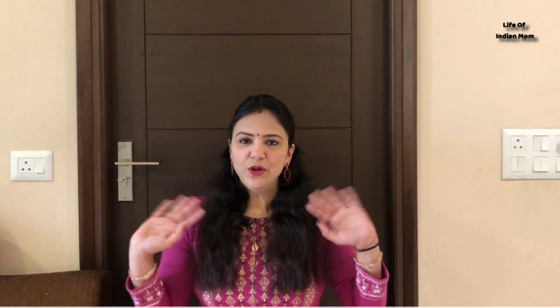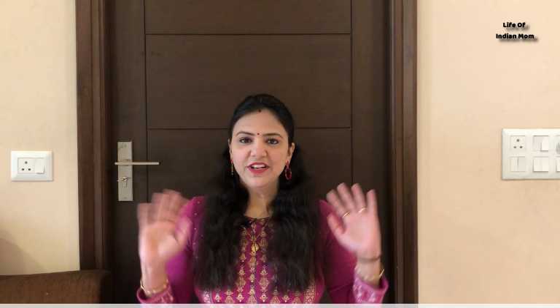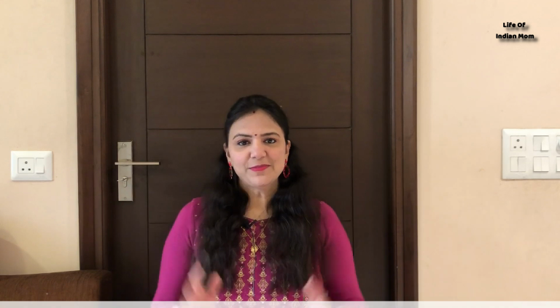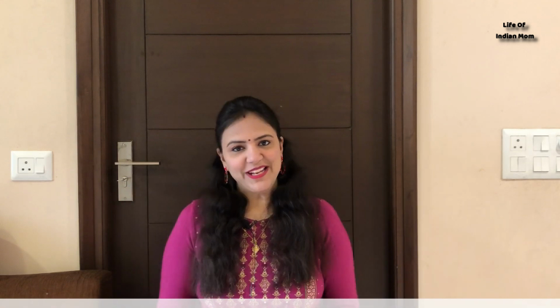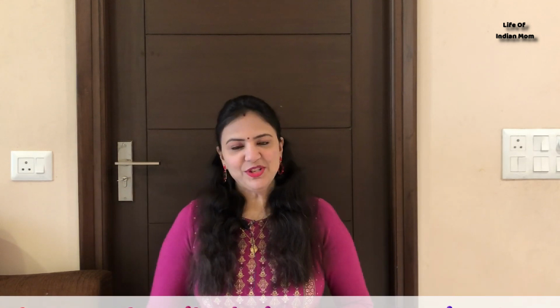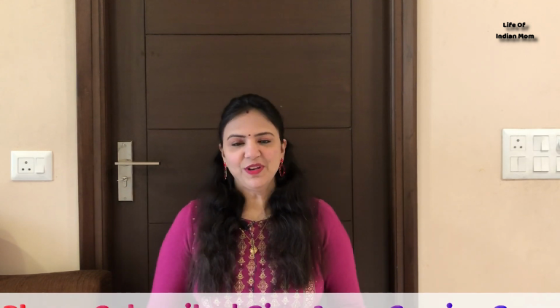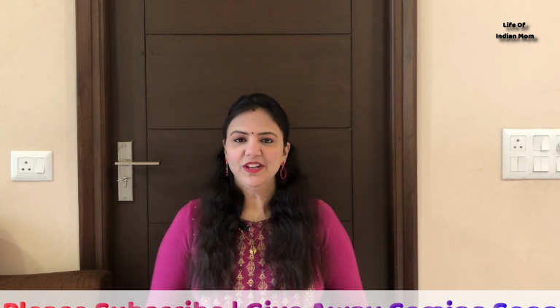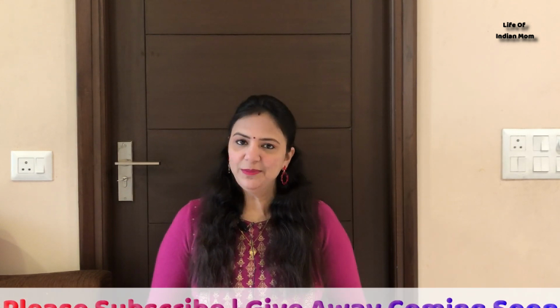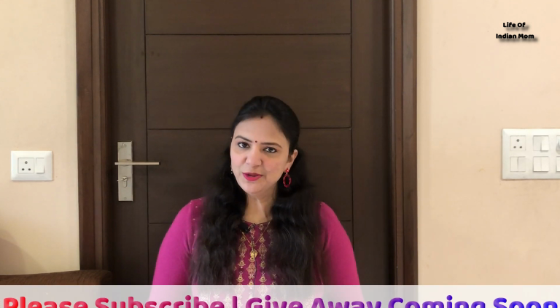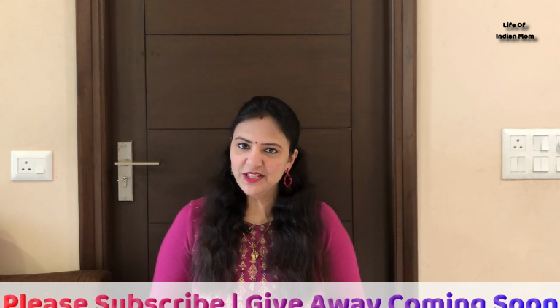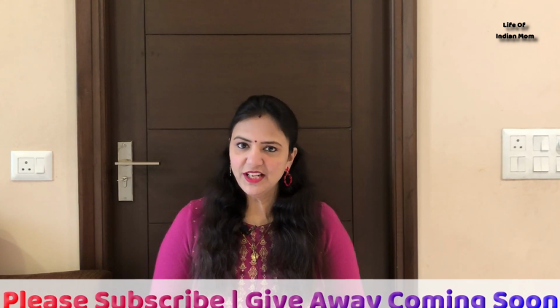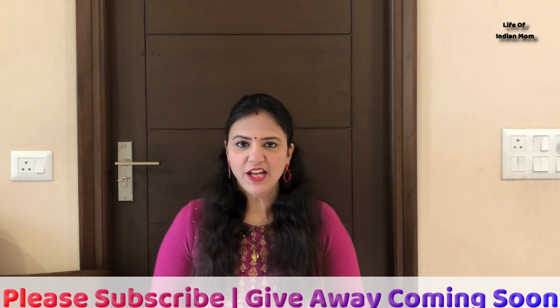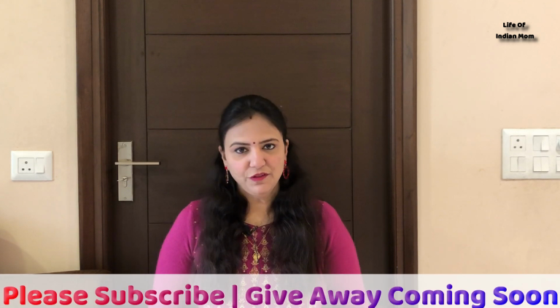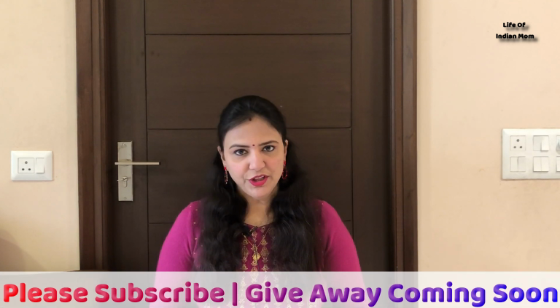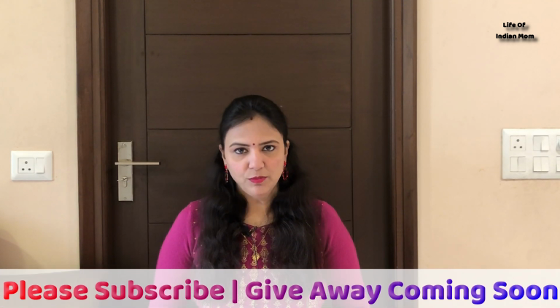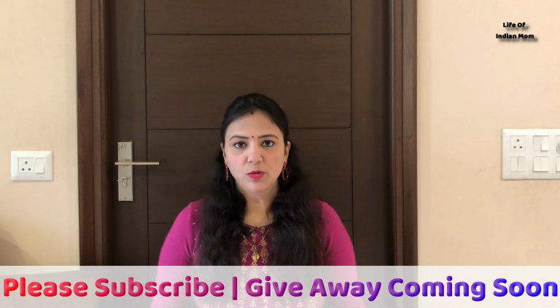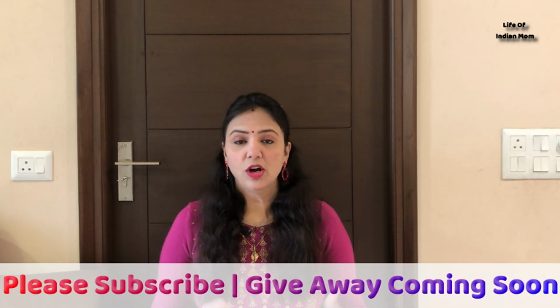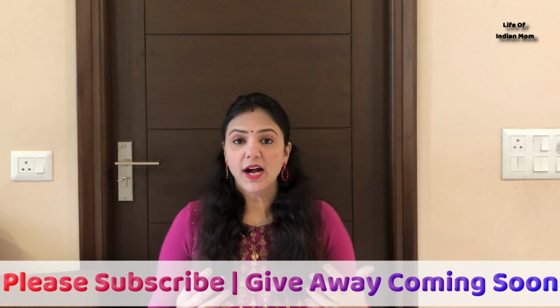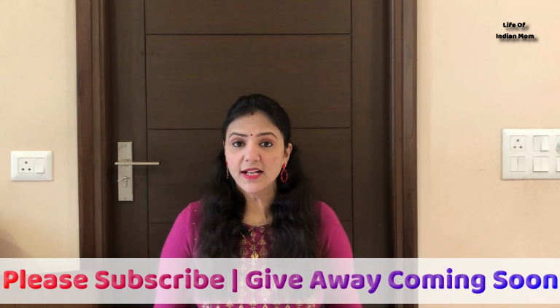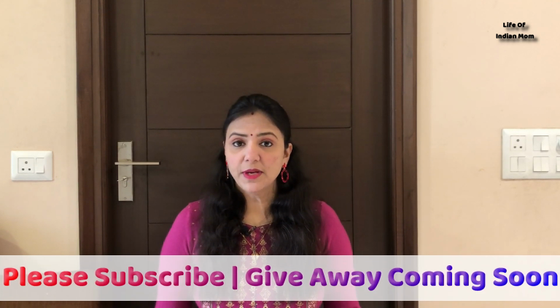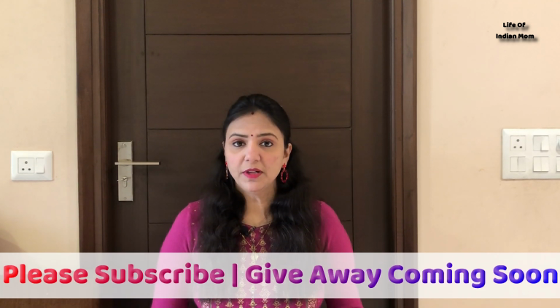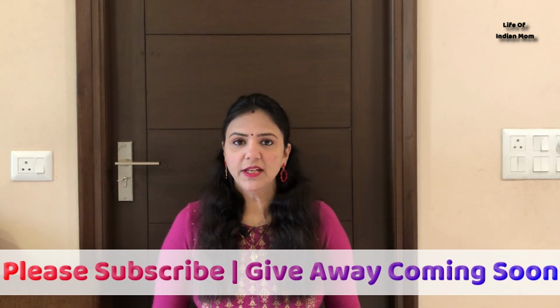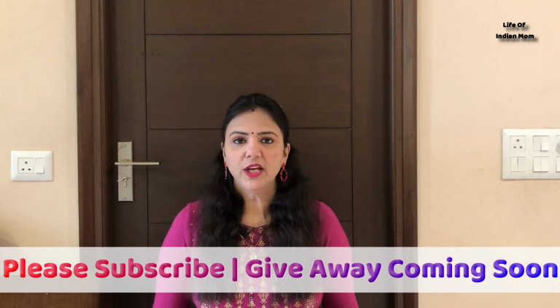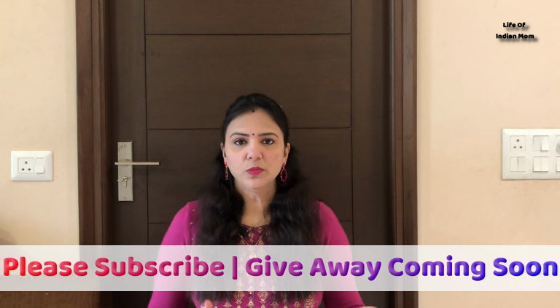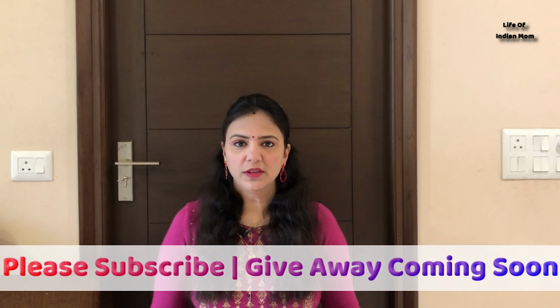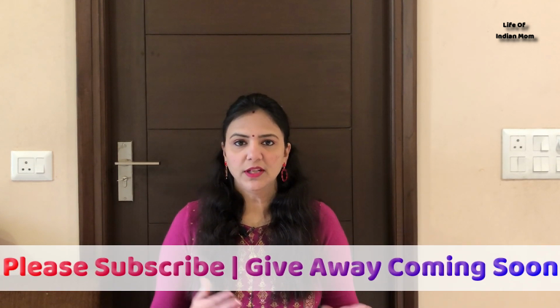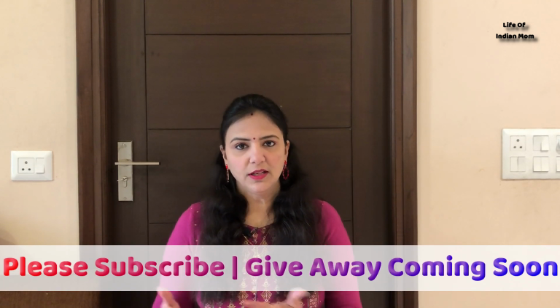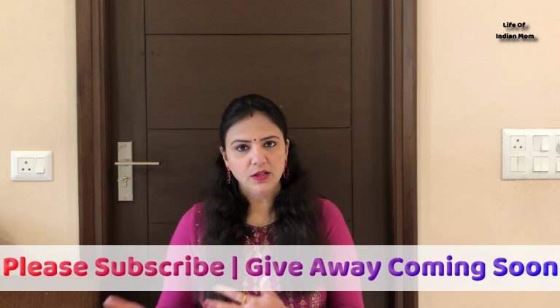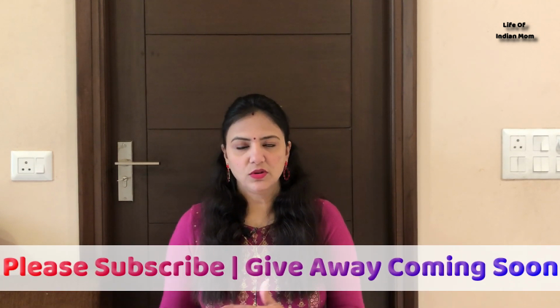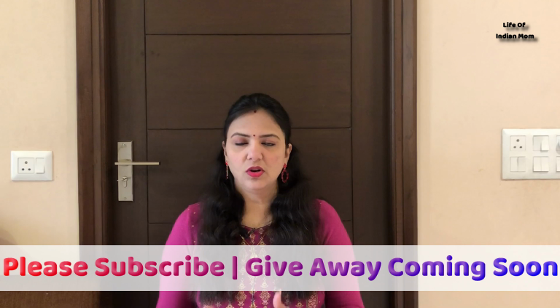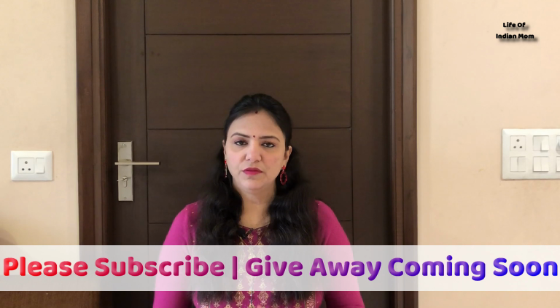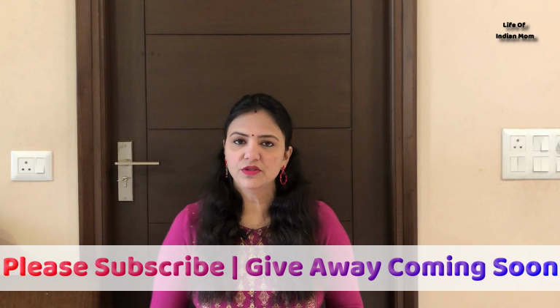Hello friends, my name is Shipra. Welcome back to my channel Life of Indian Mom. And today I am going to take you with a Myntra Anarkali Kurta haul video.